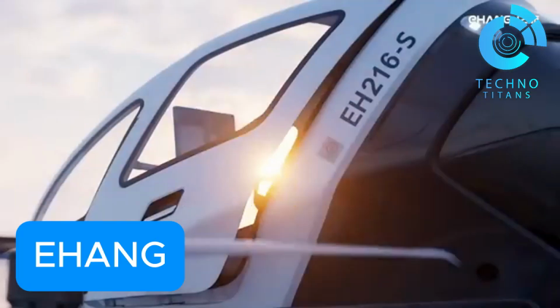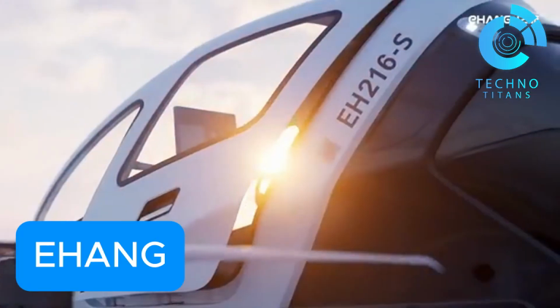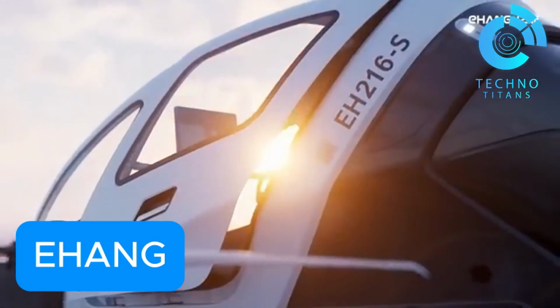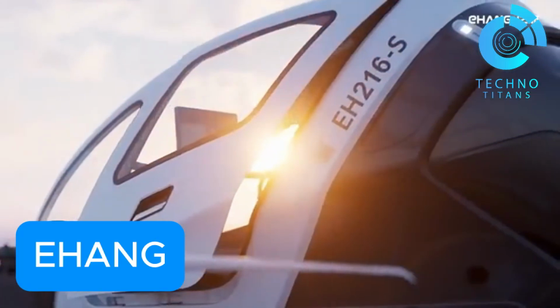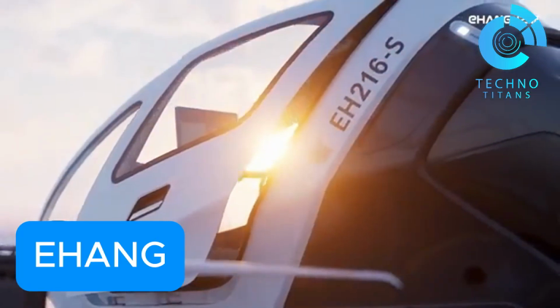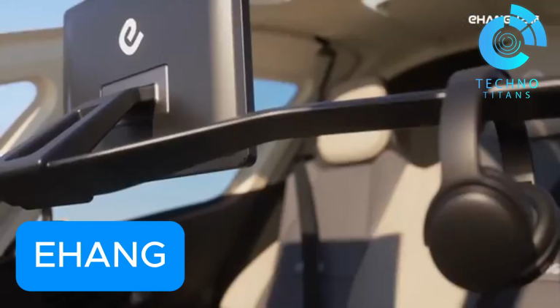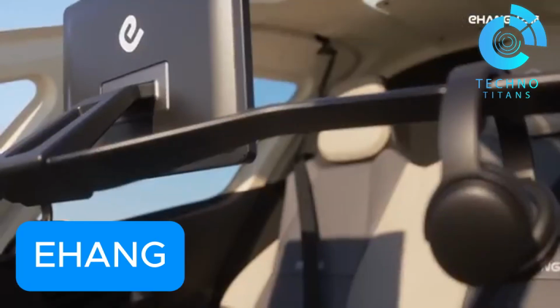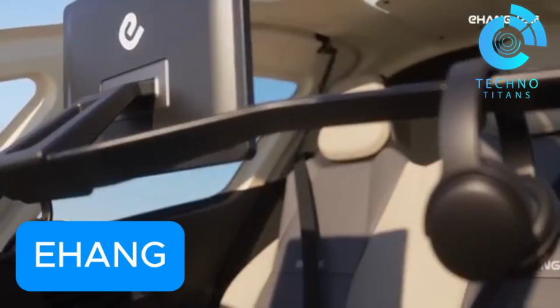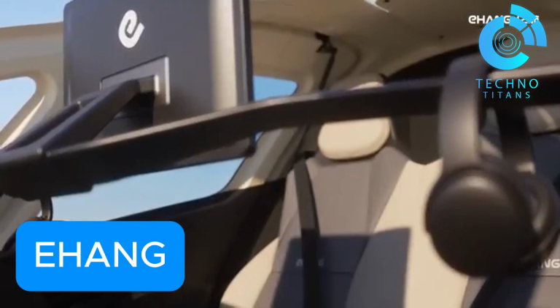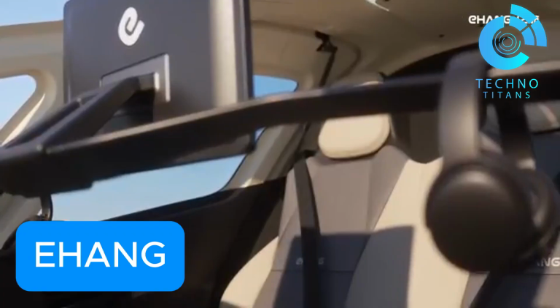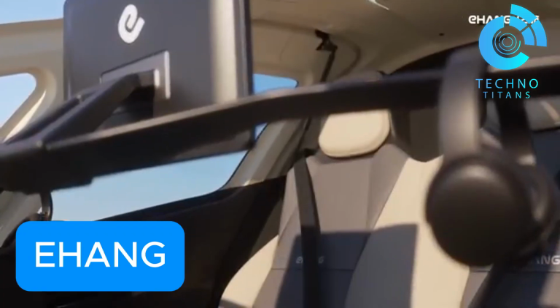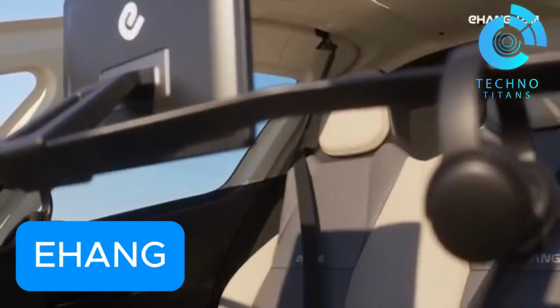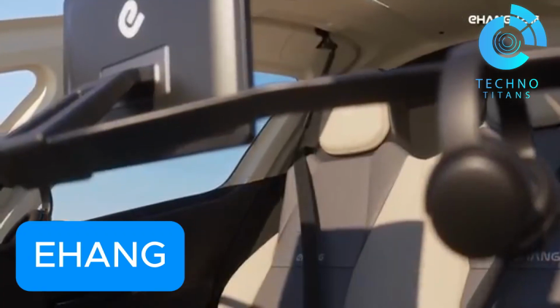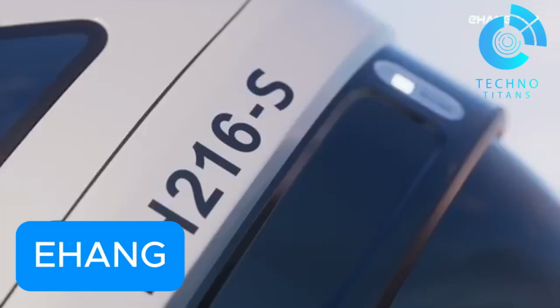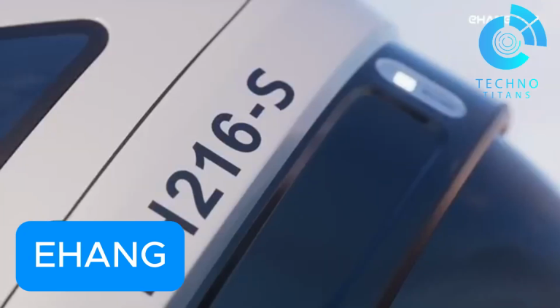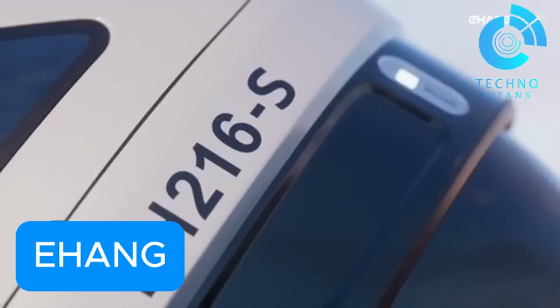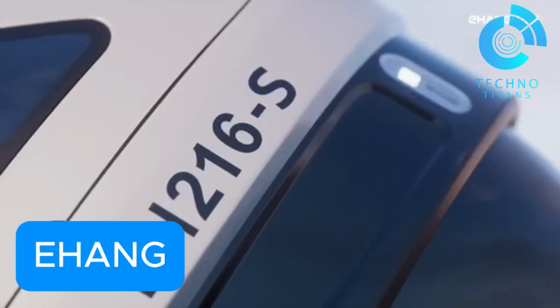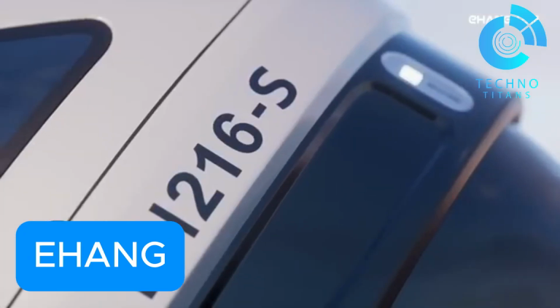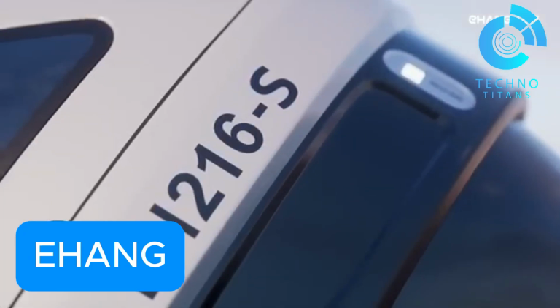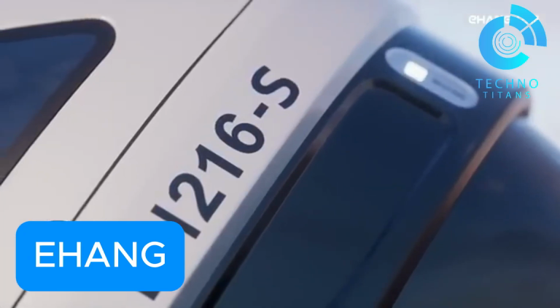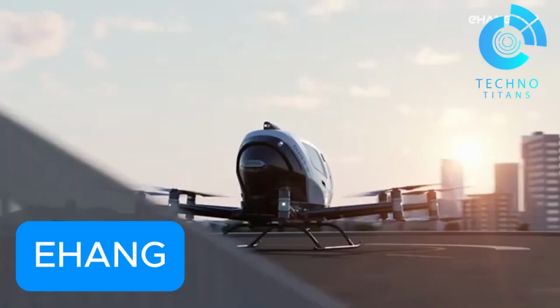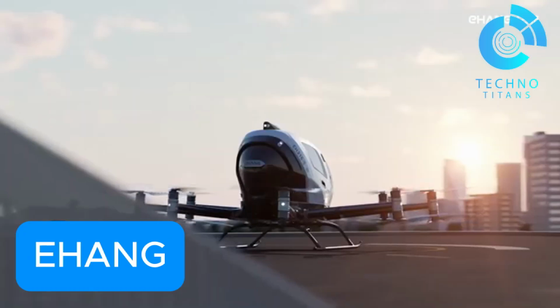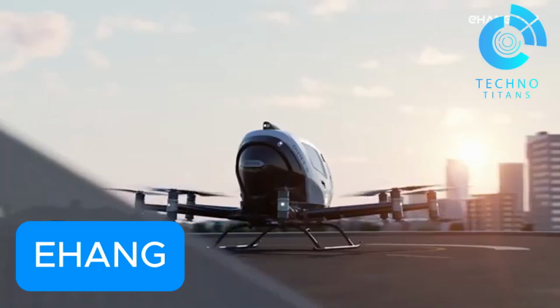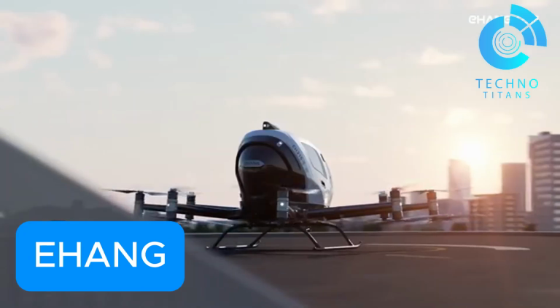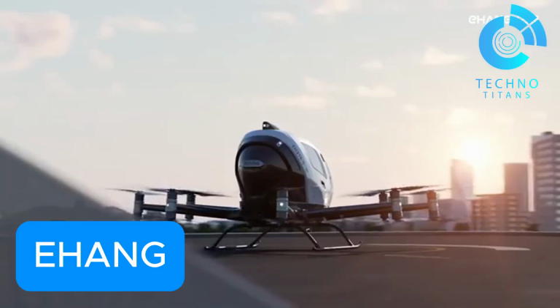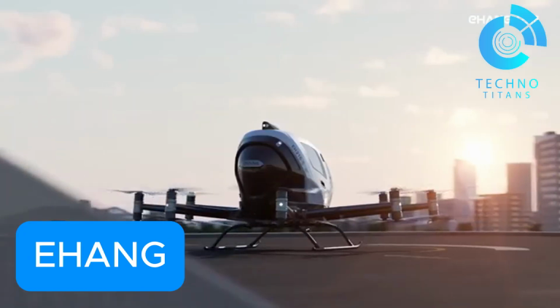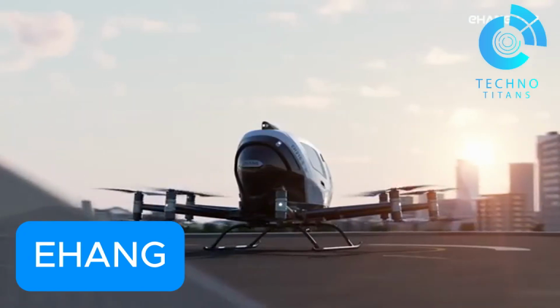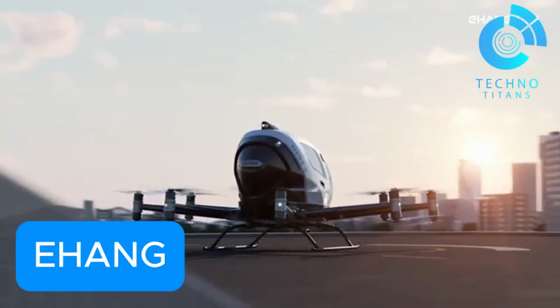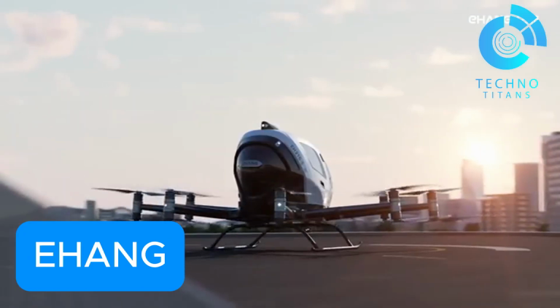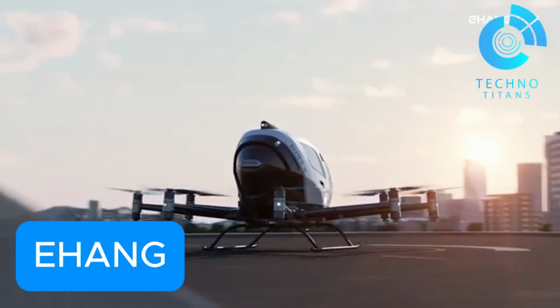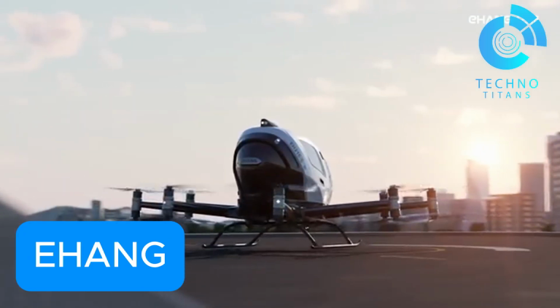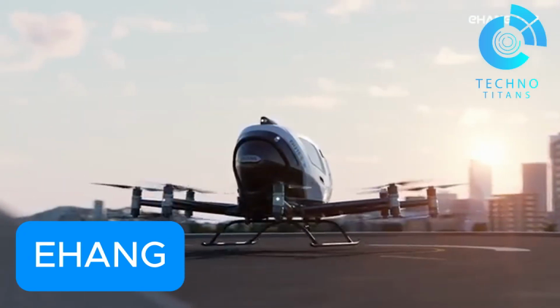E-hang stands at the forefront of aerial mobility, shaping the next chapter in the way cities move.